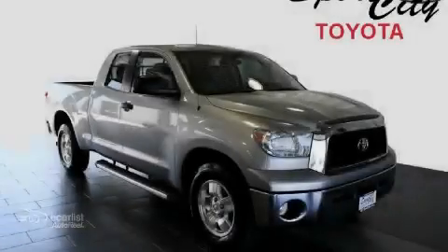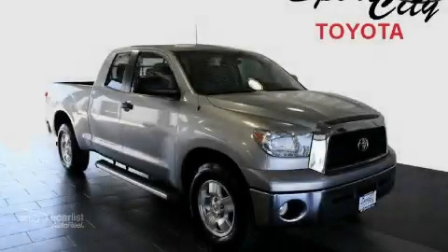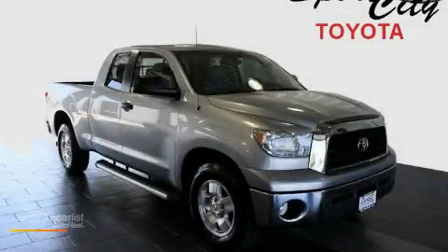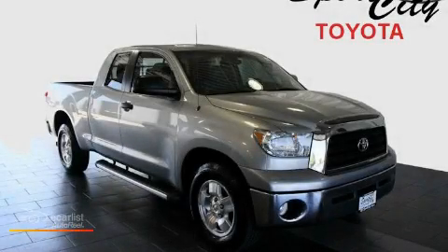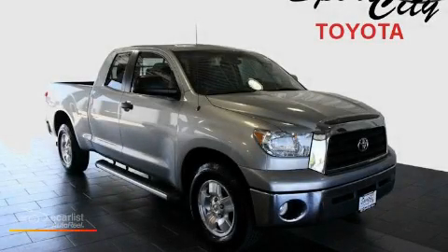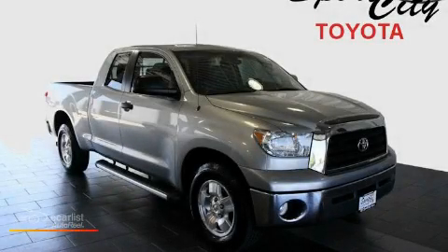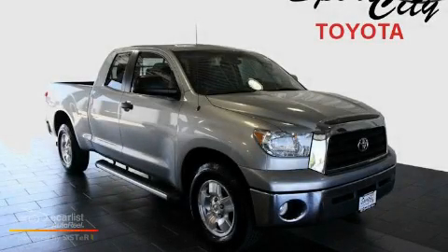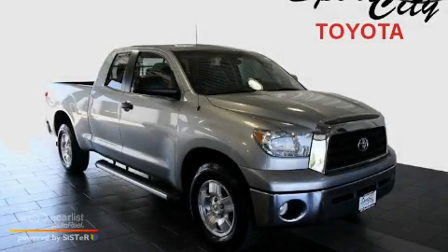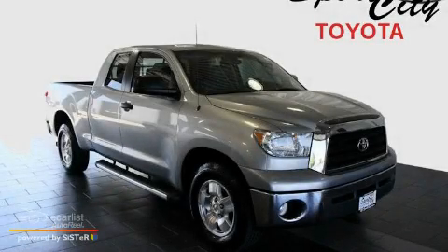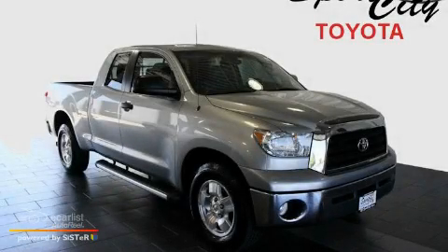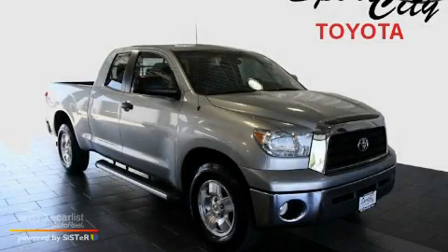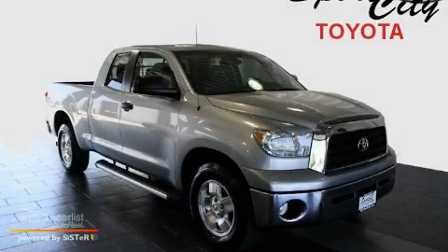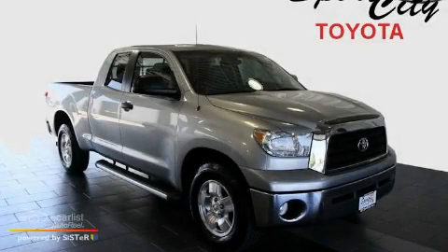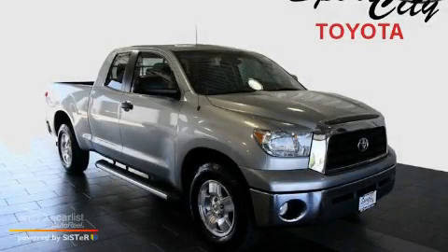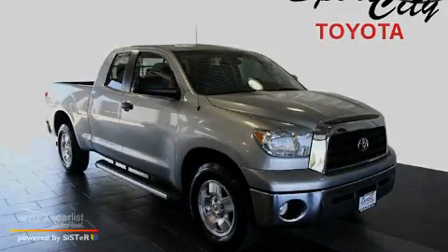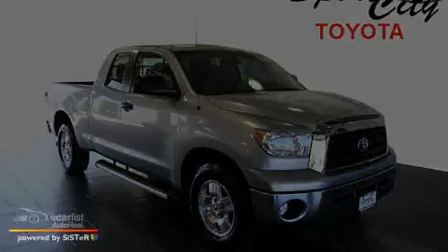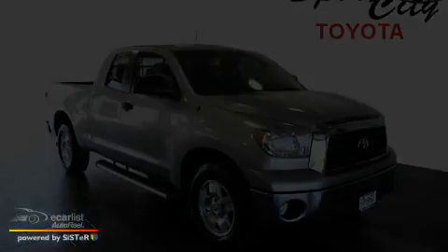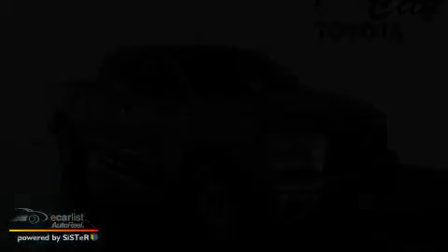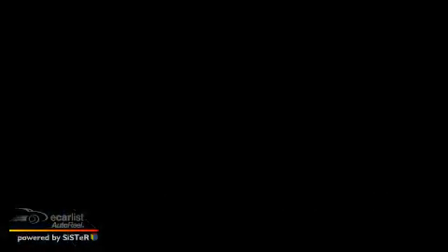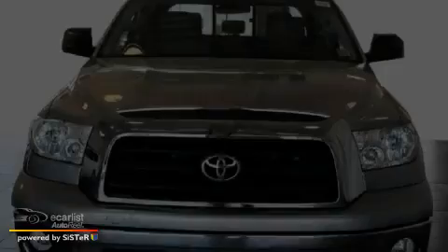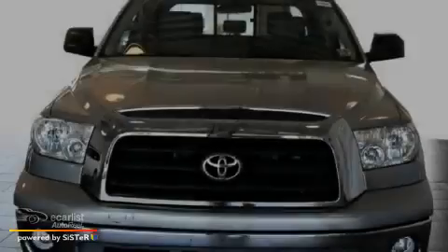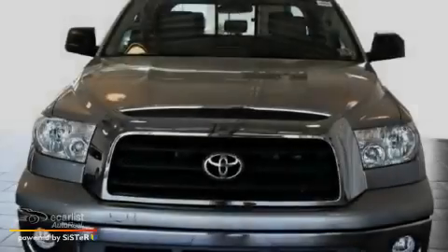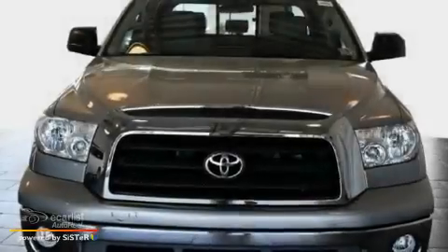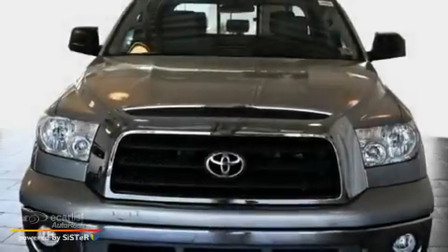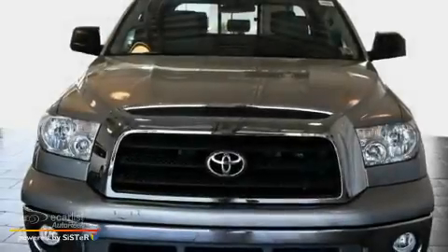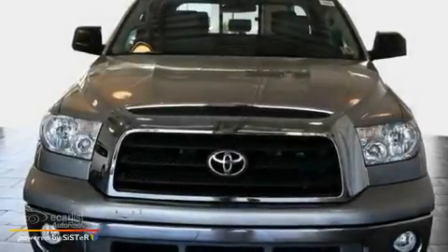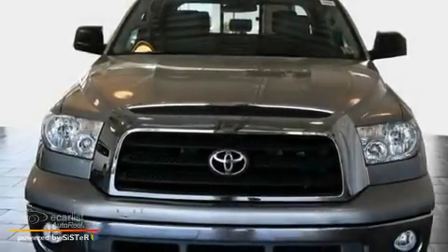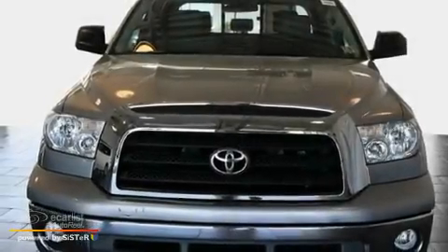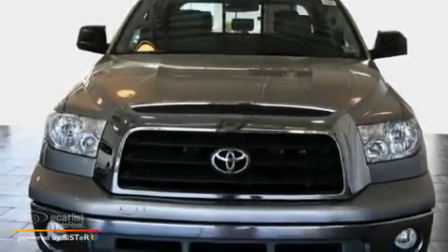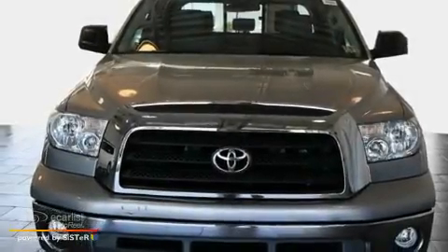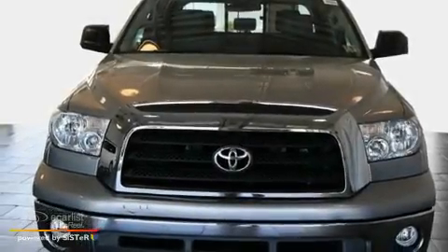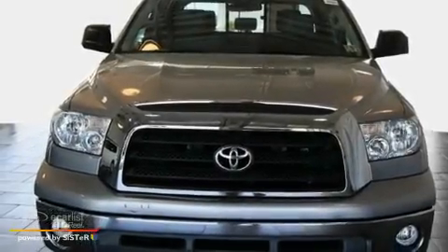This is a 2007 Toyota Tundra. Whether hauling, commuting, or towing, this truck is the right one for you.